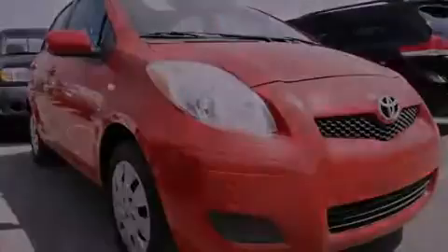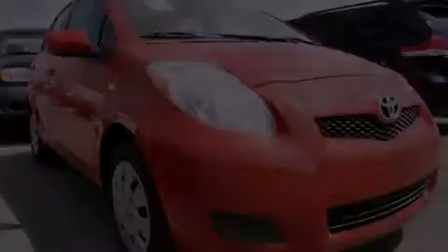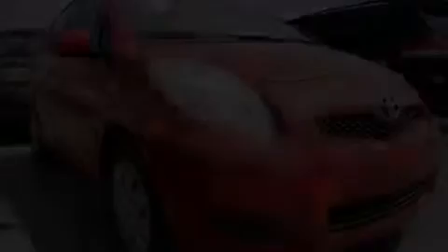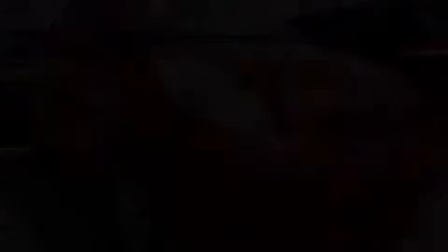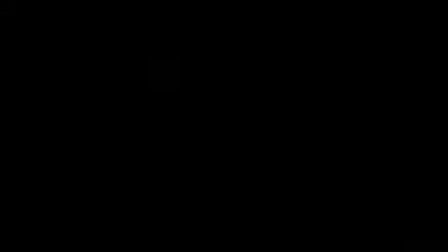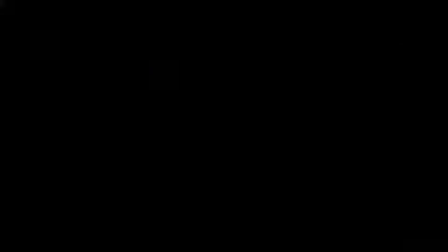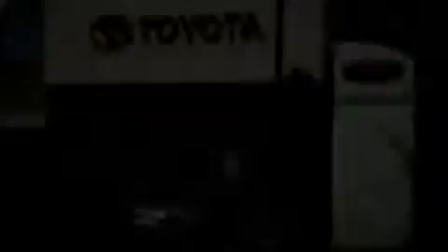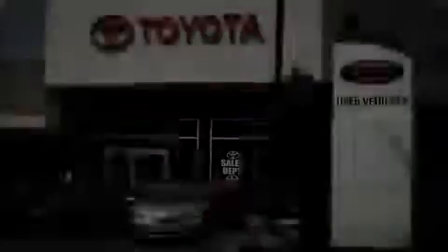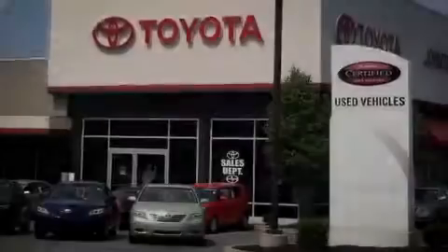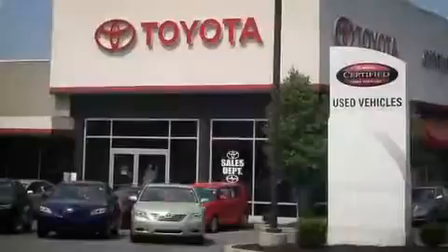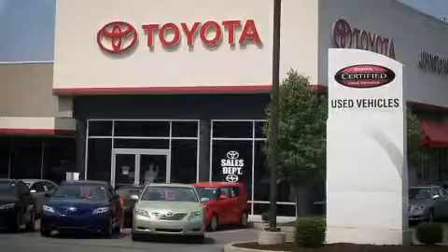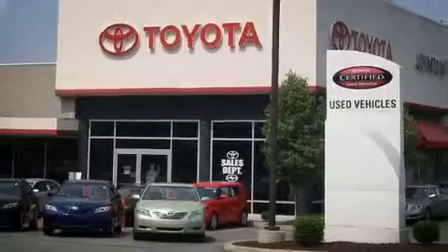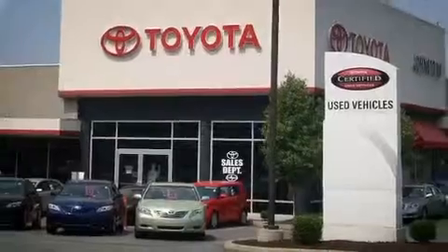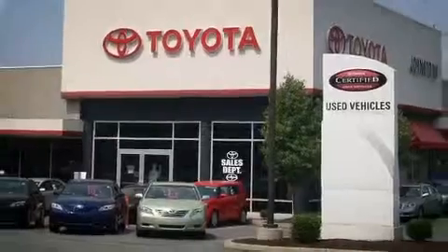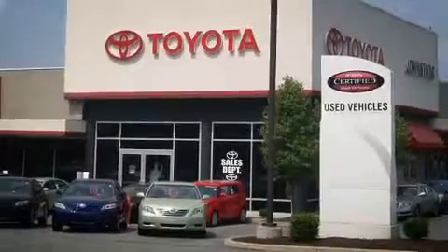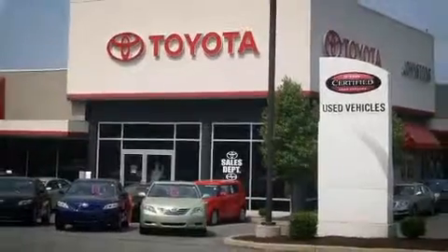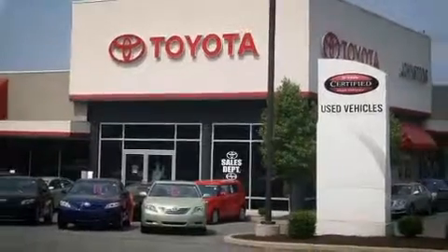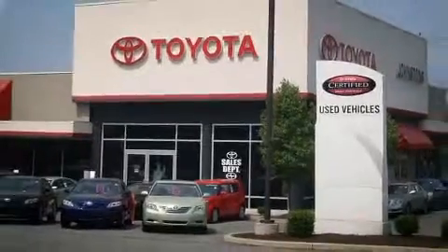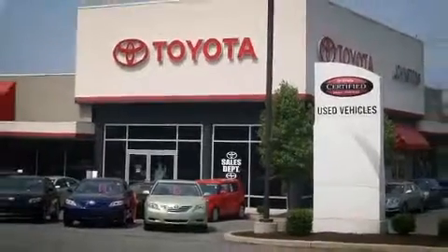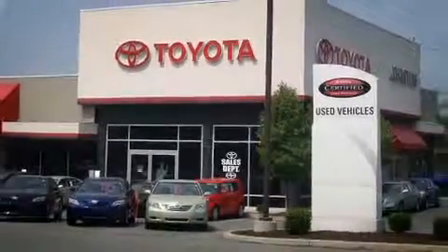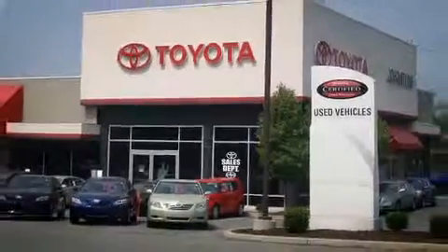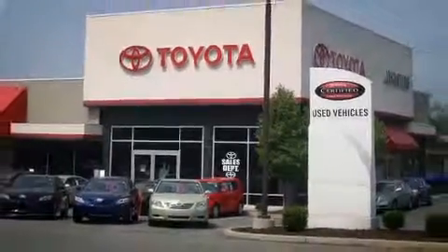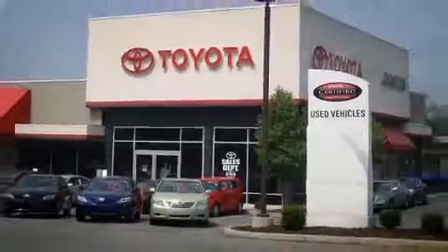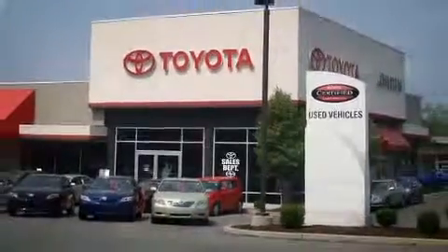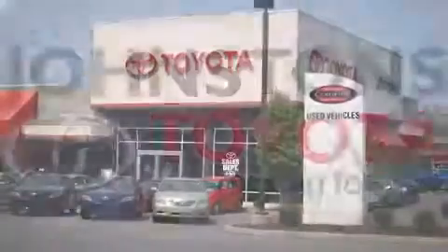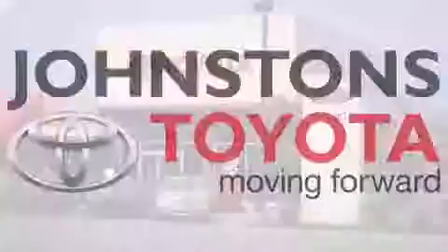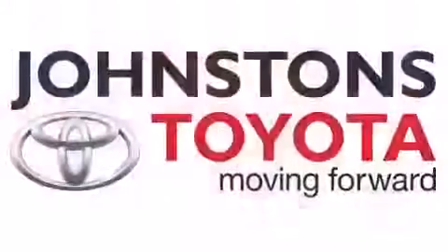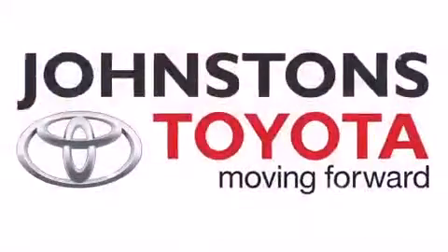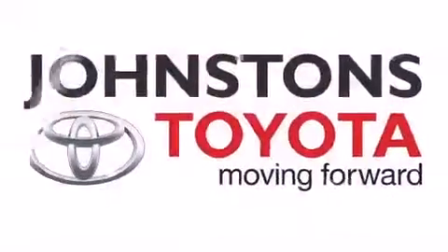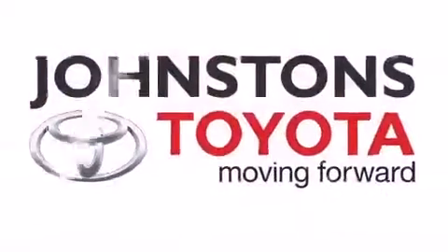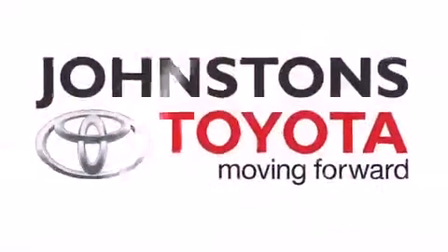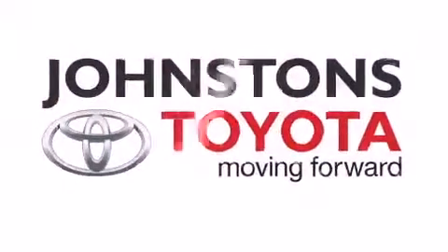I got my Toyota, at Johnston's Toyota. I got my Toyota.